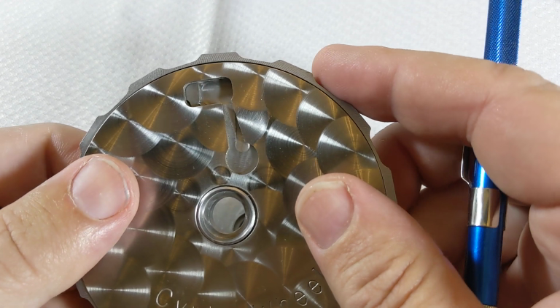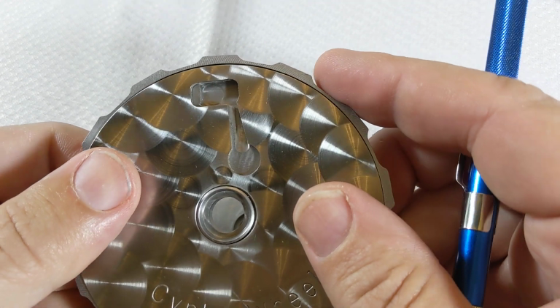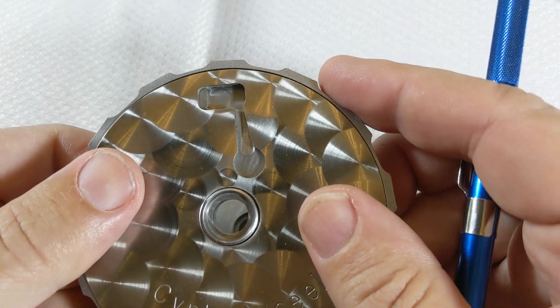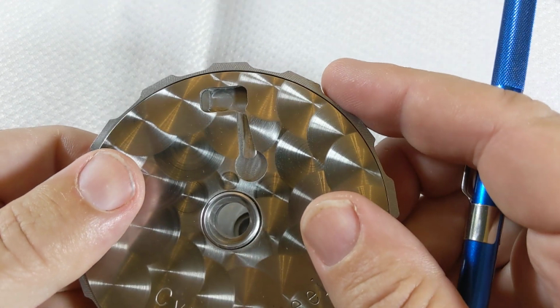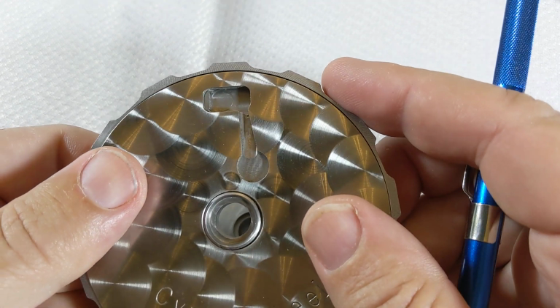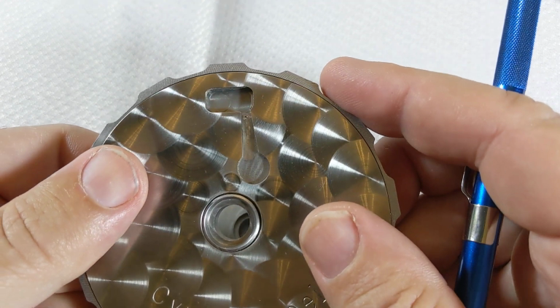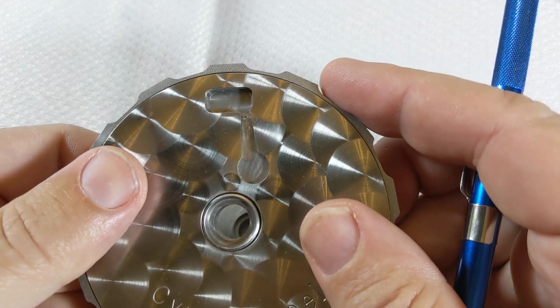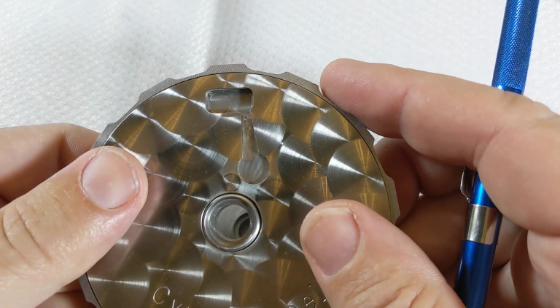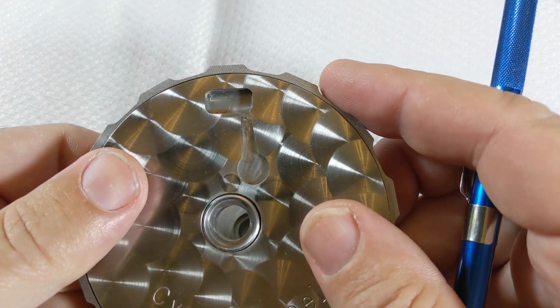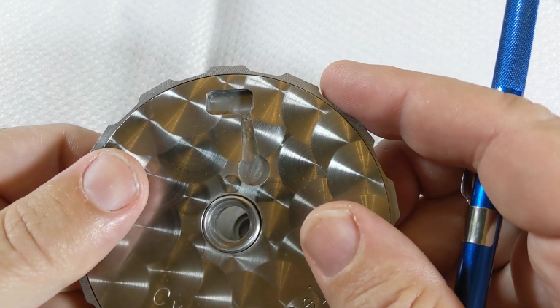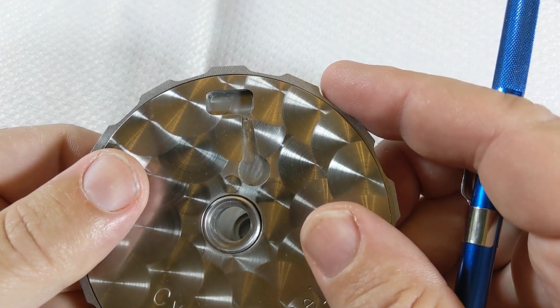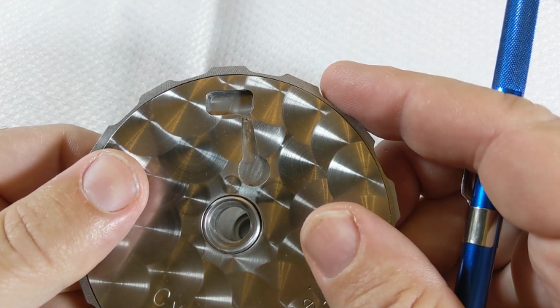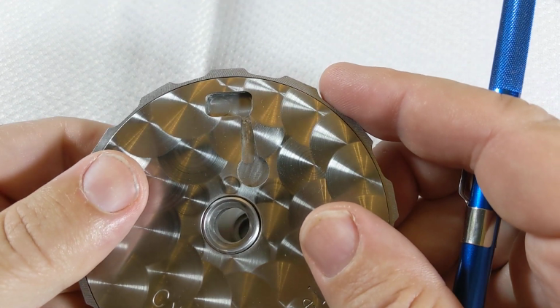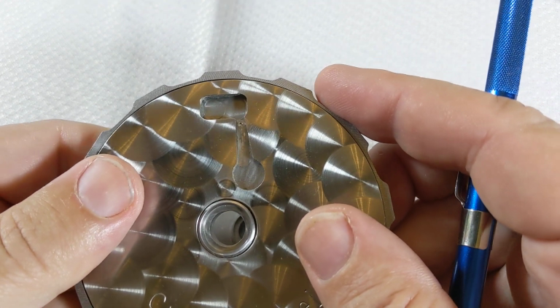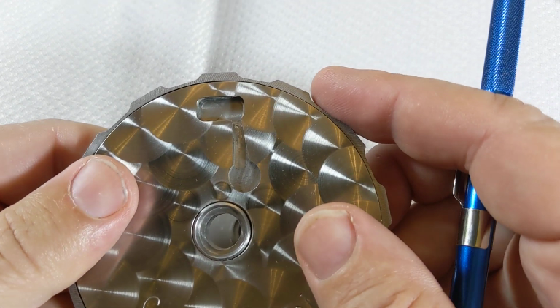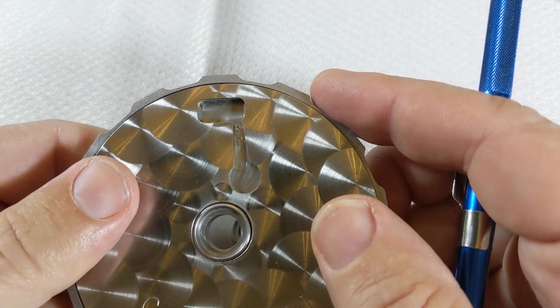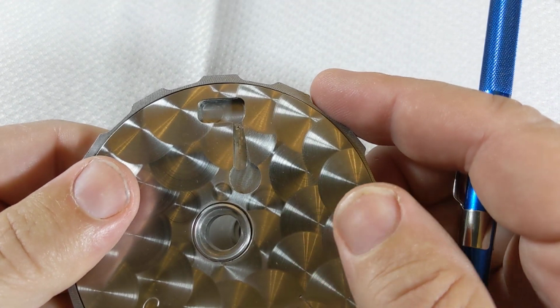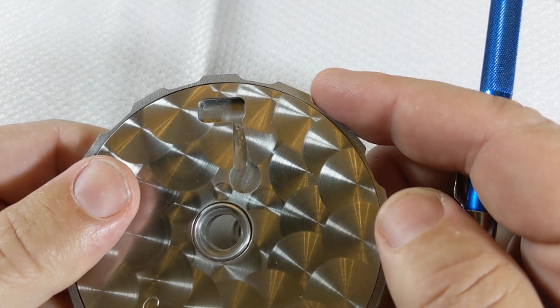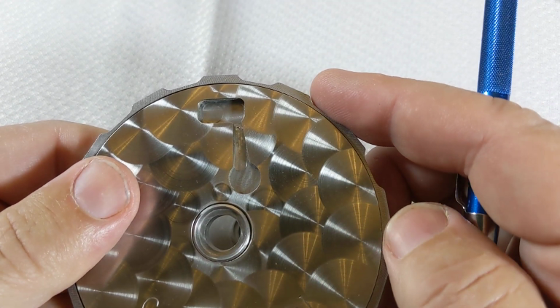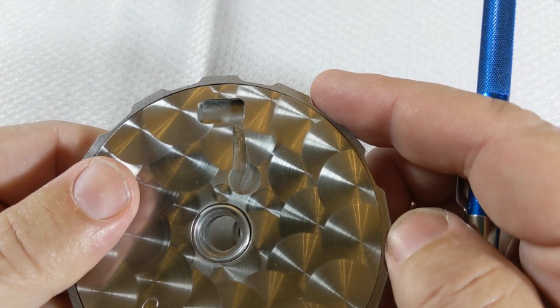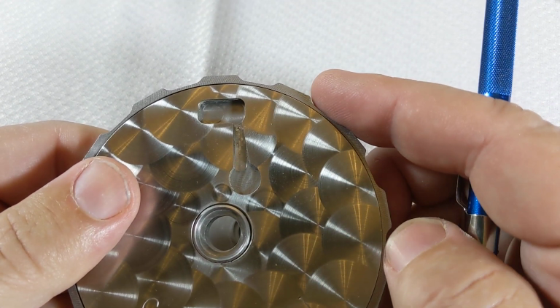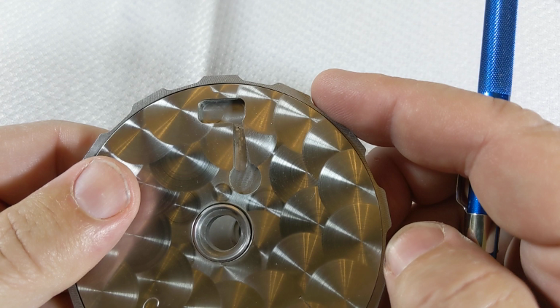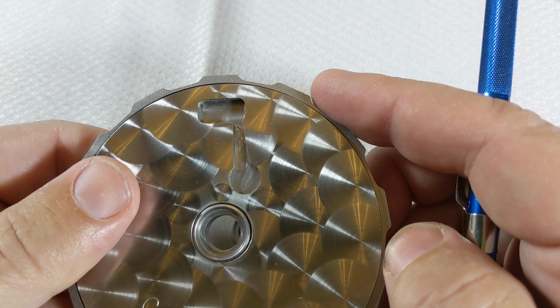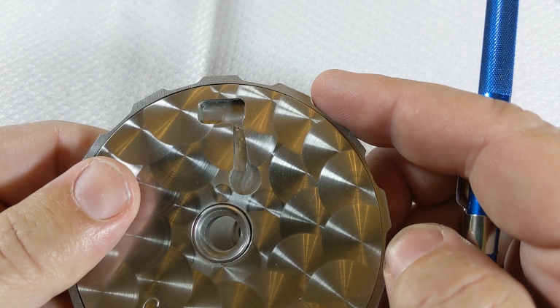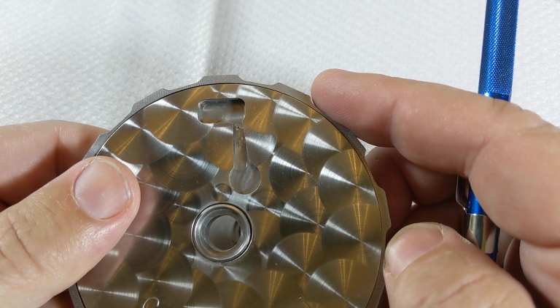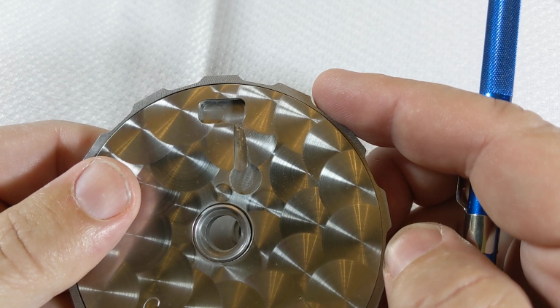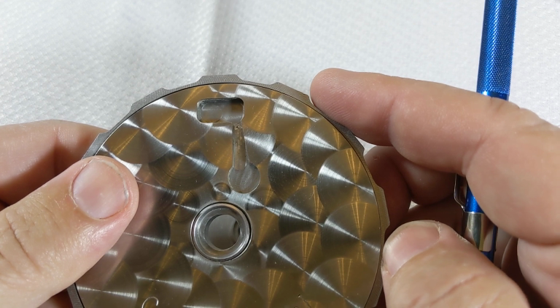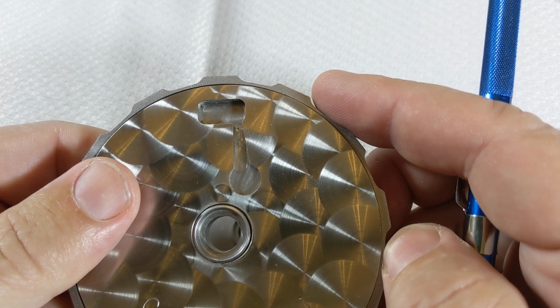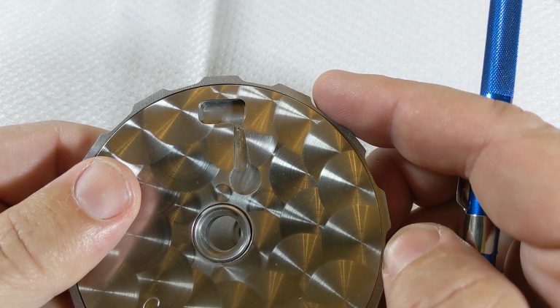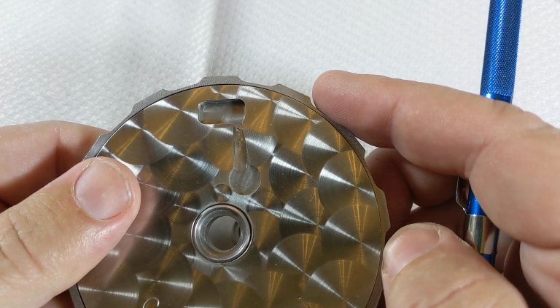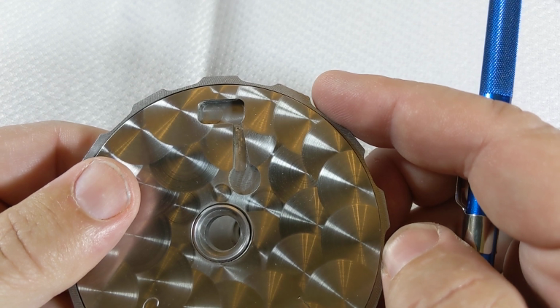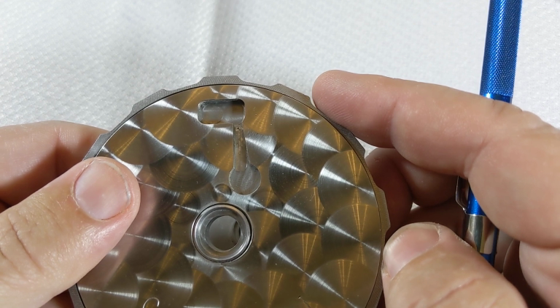Do this again by rotating the cover plate to the next pocket, and repeat the same process for all 12 or 24 seed words.